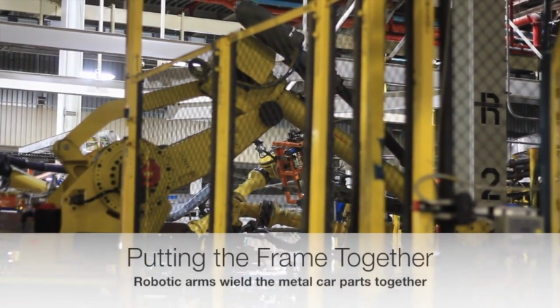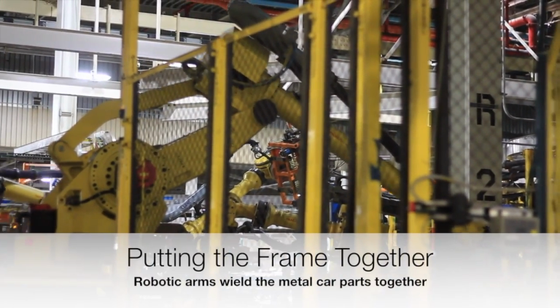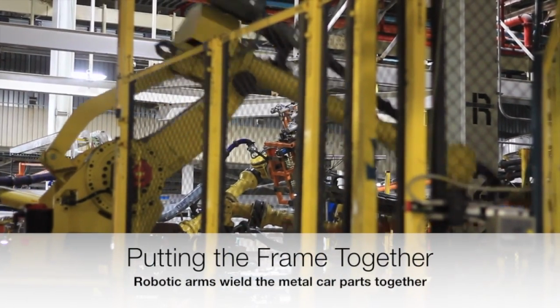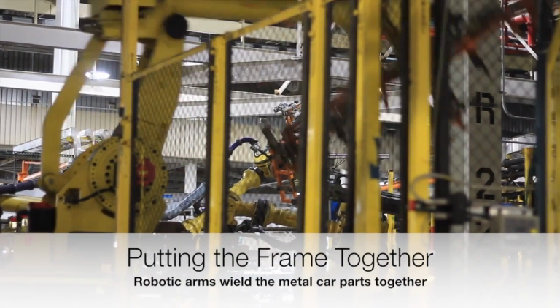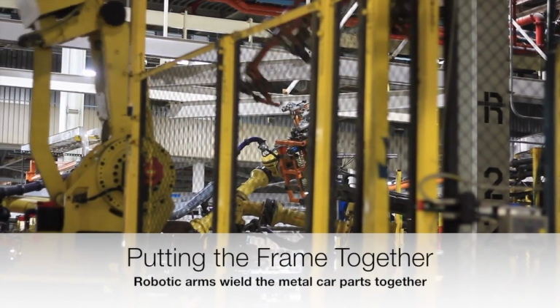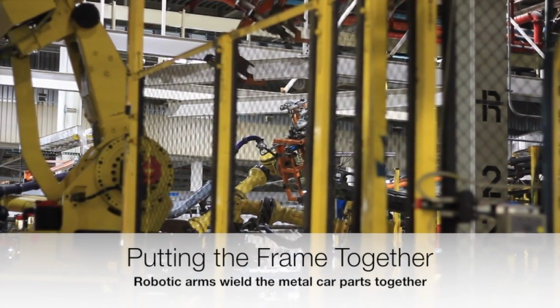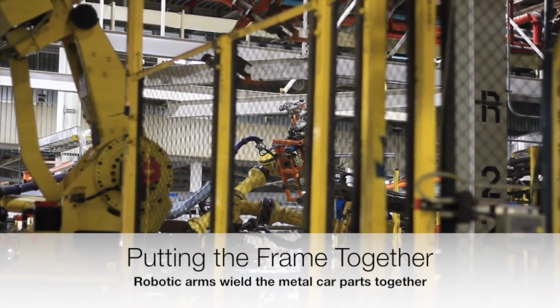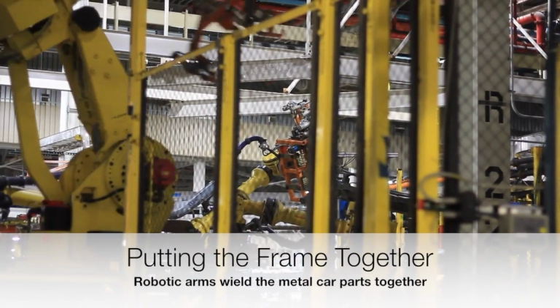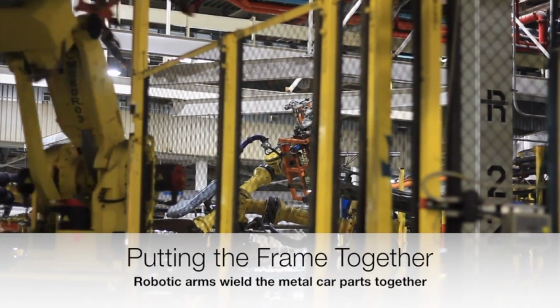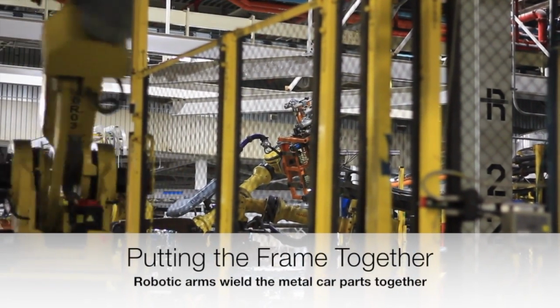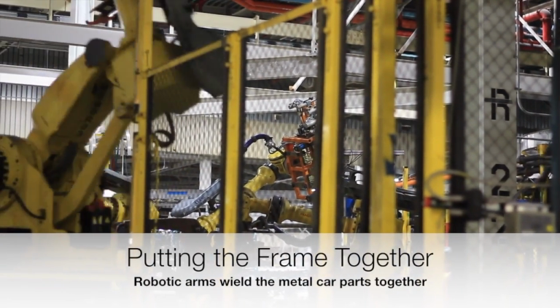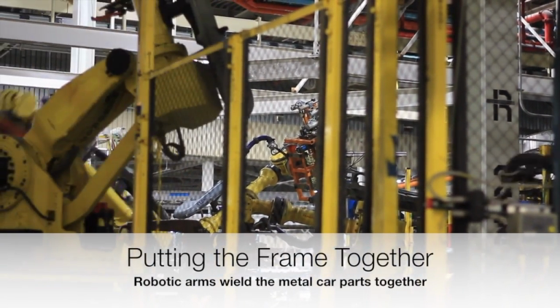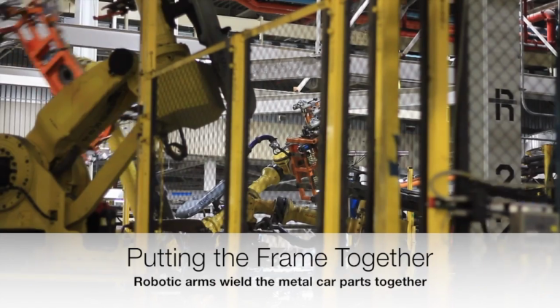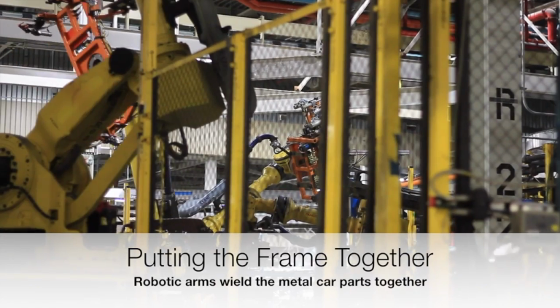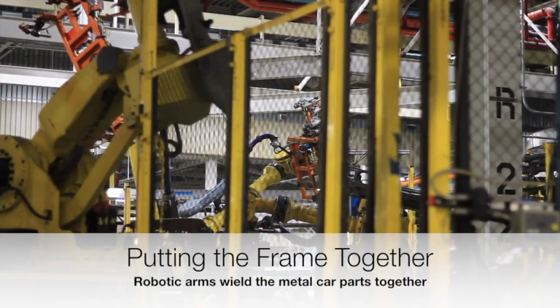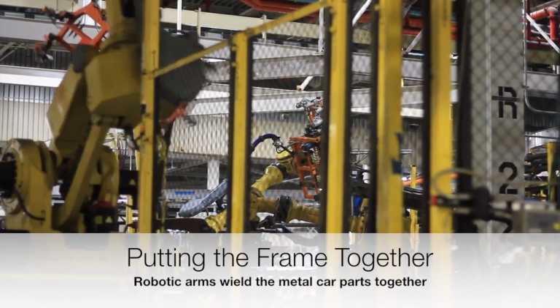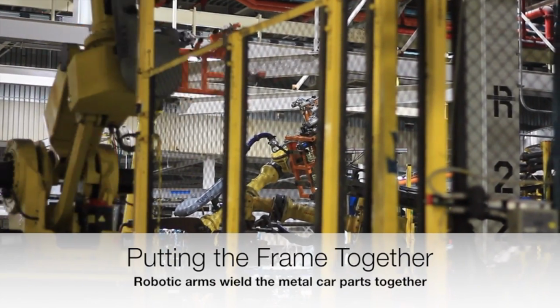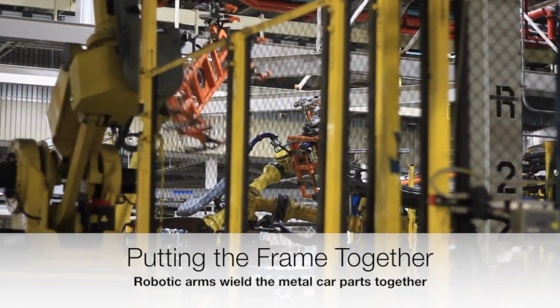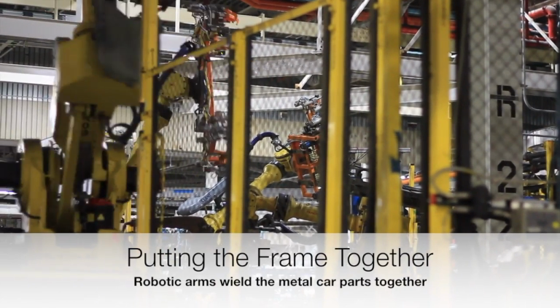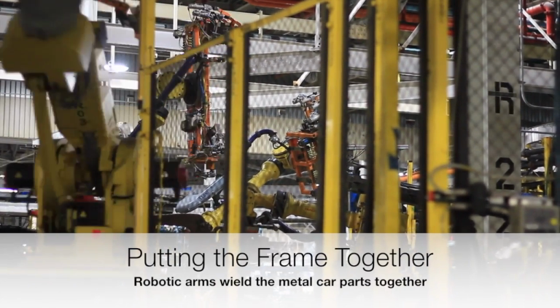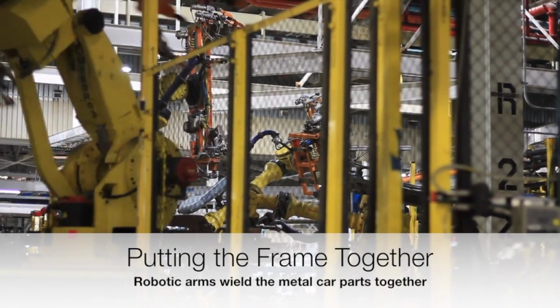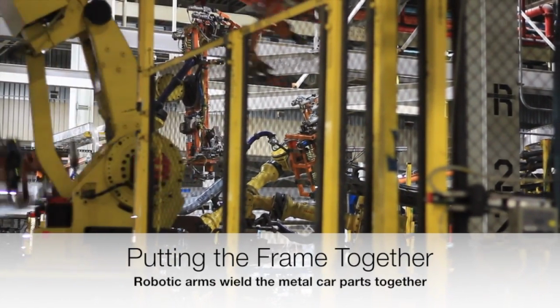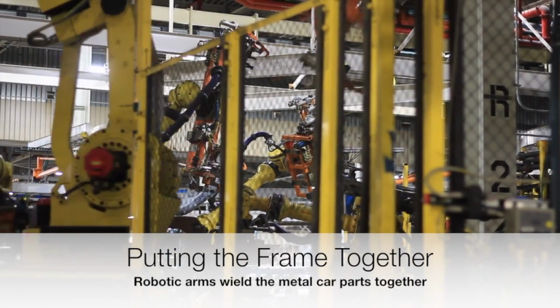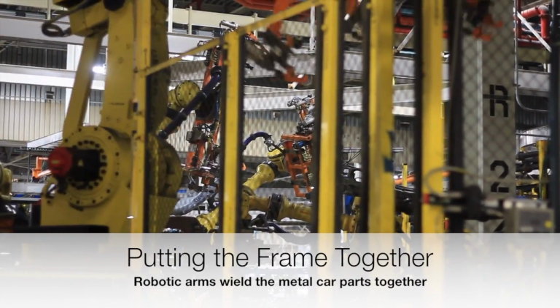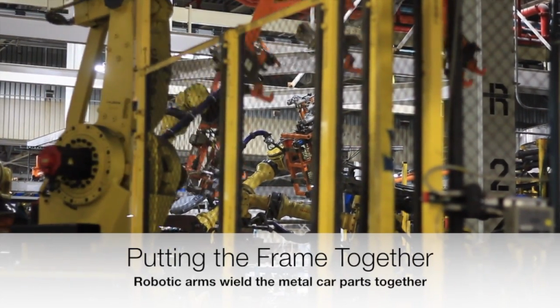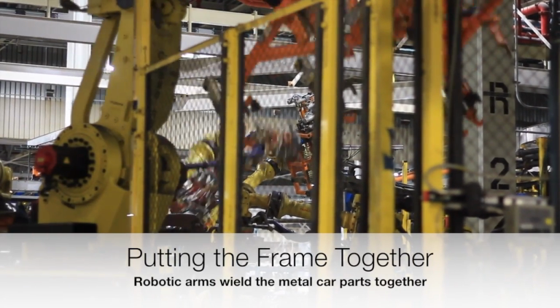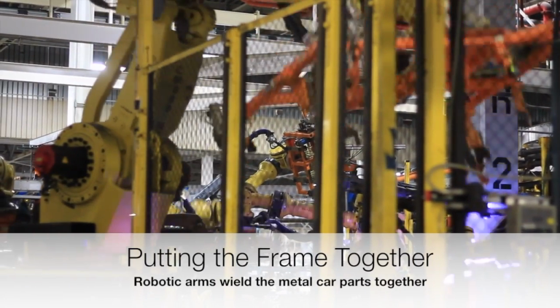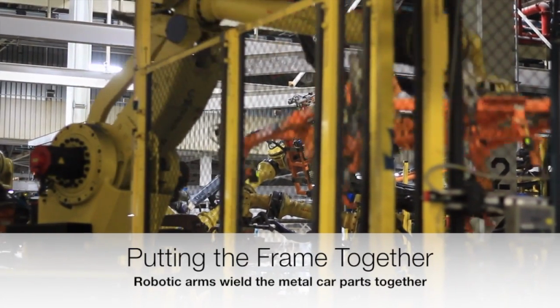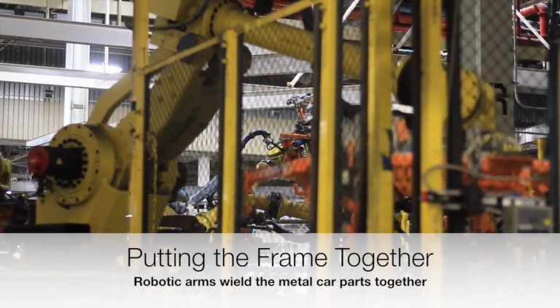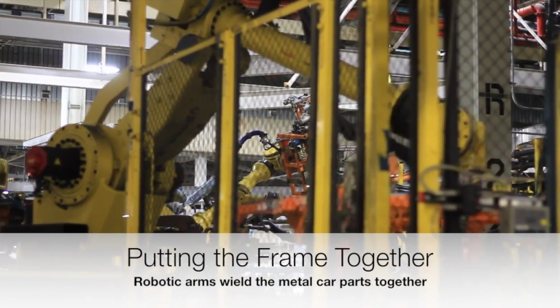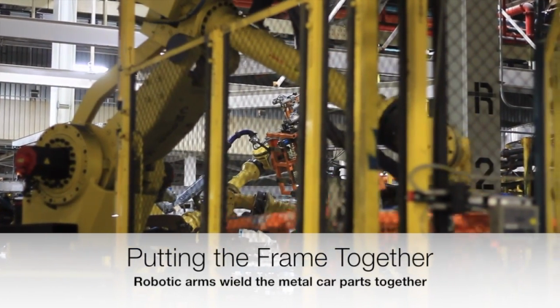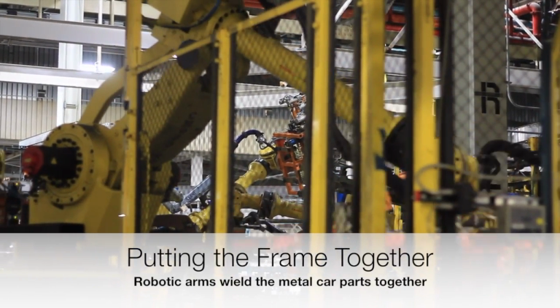Robotic arms will very quickly put together the frame of the car by welding pre-pressed metal parts in the form of a car.